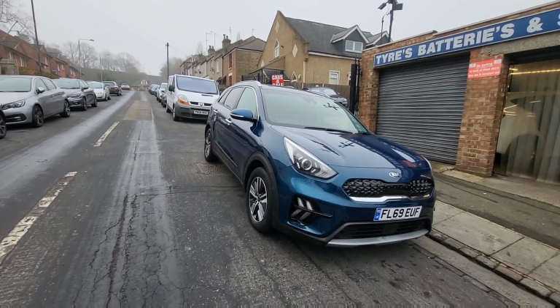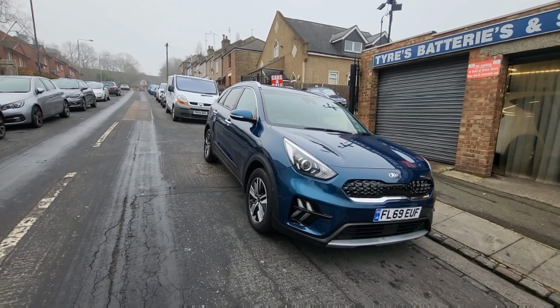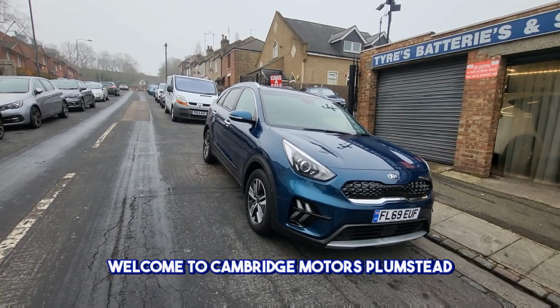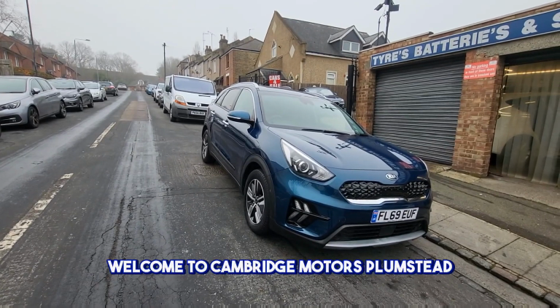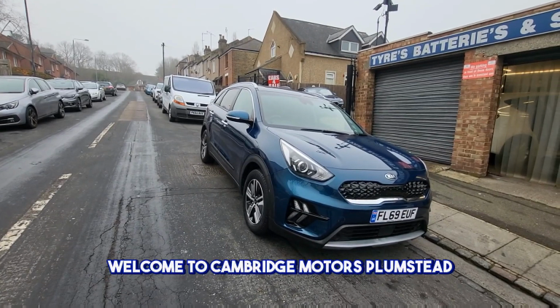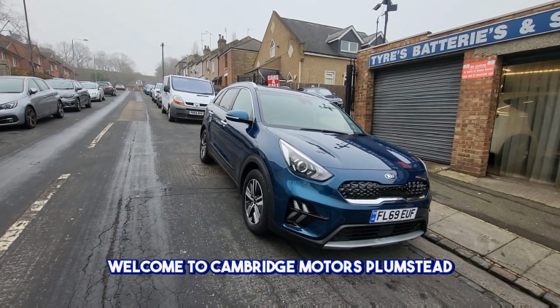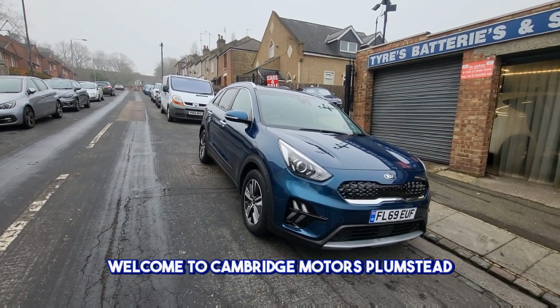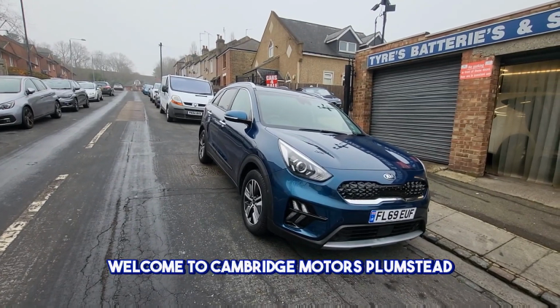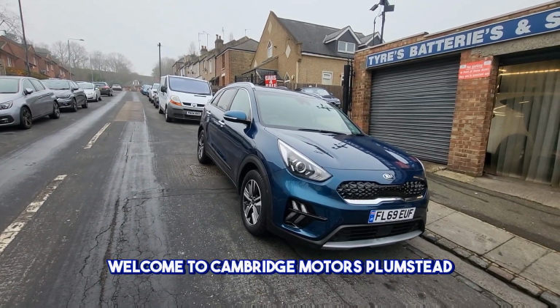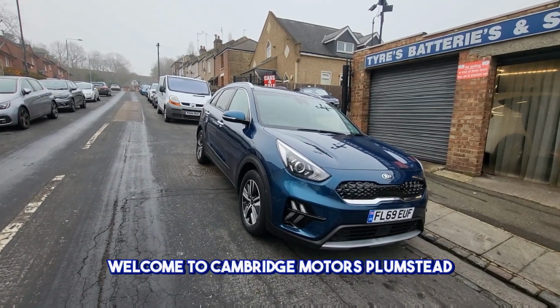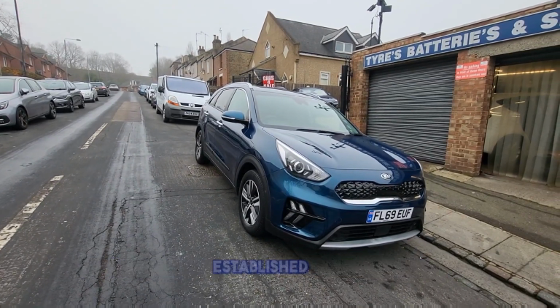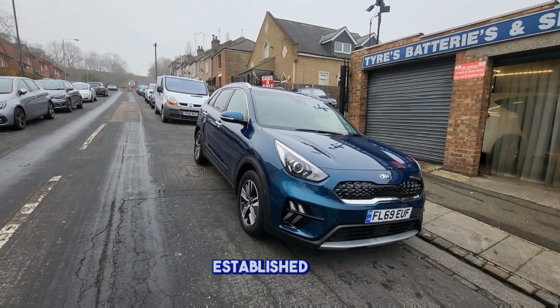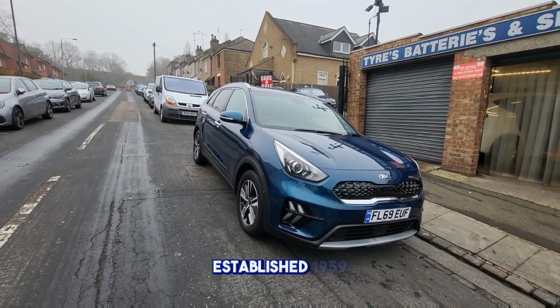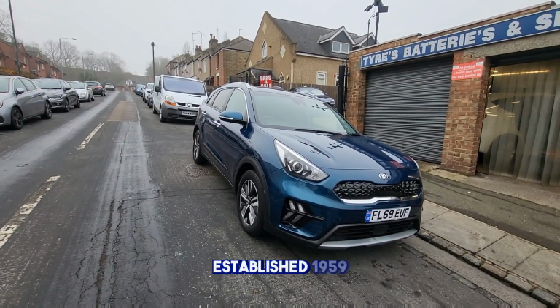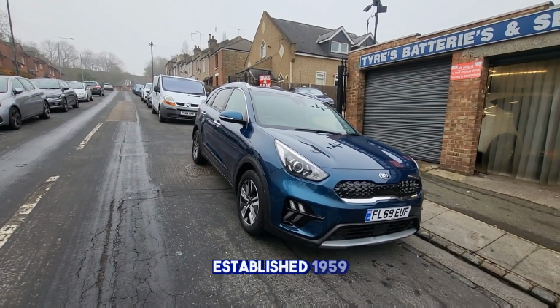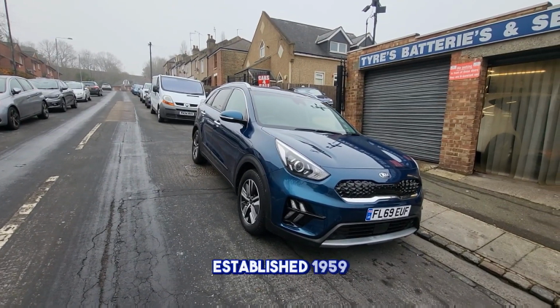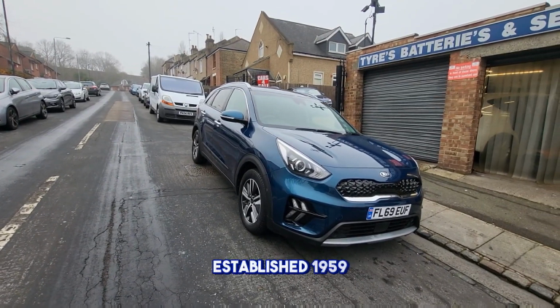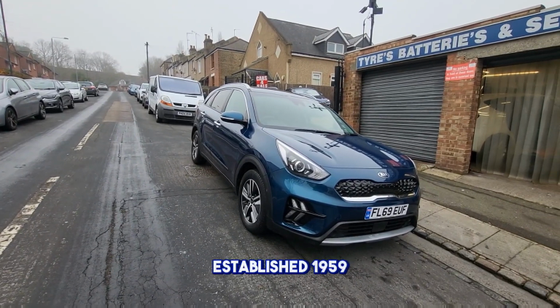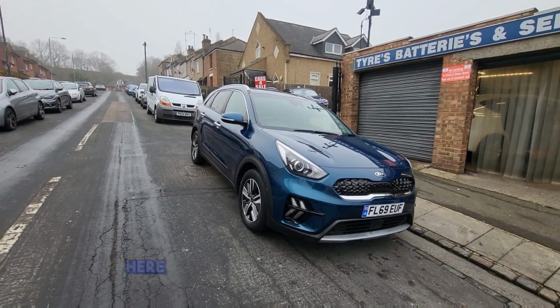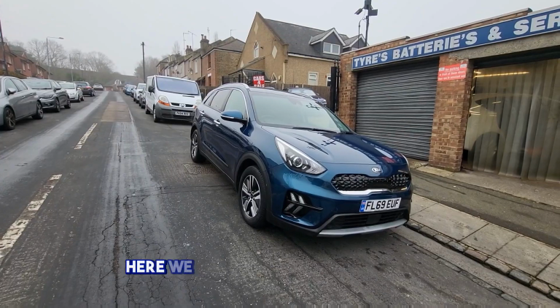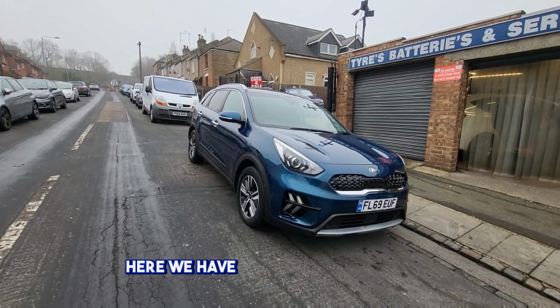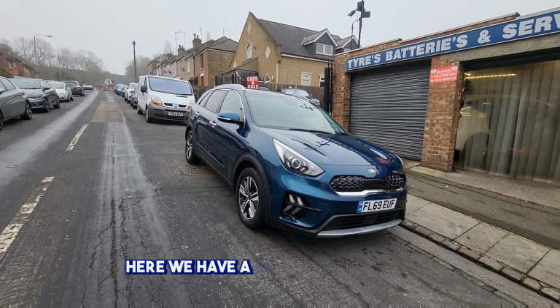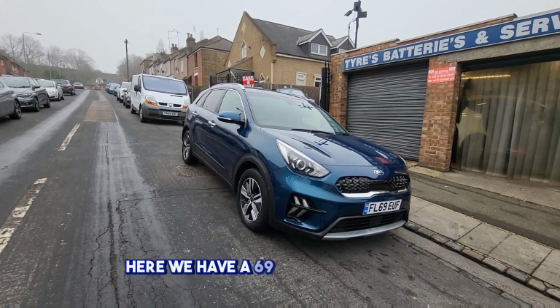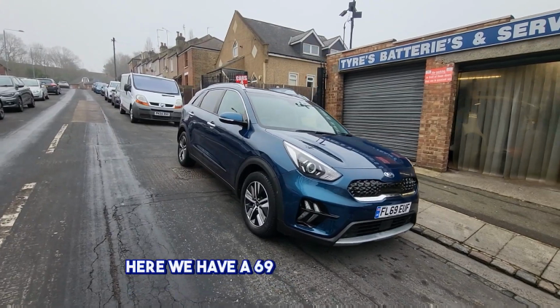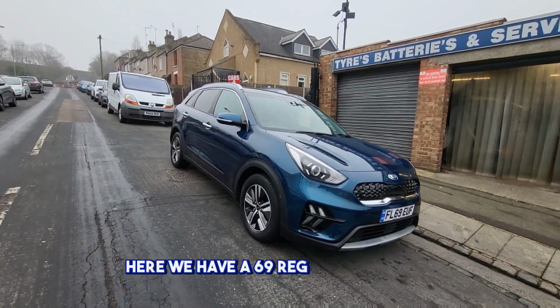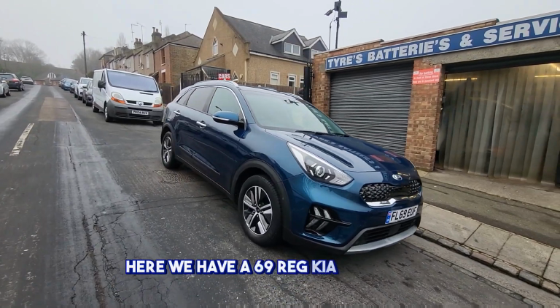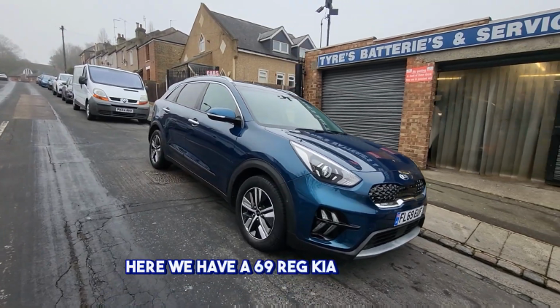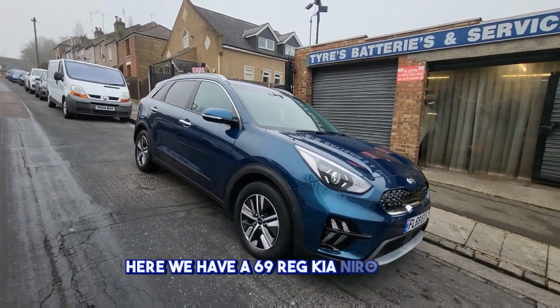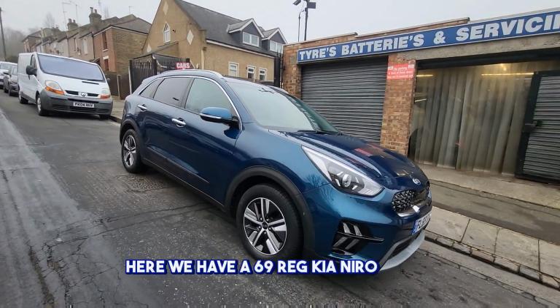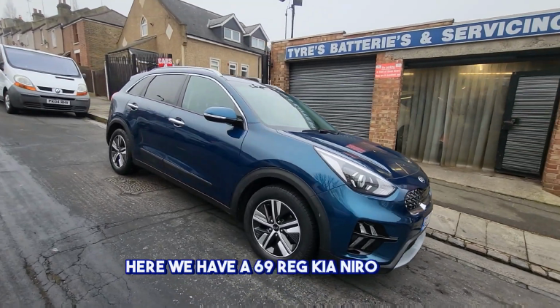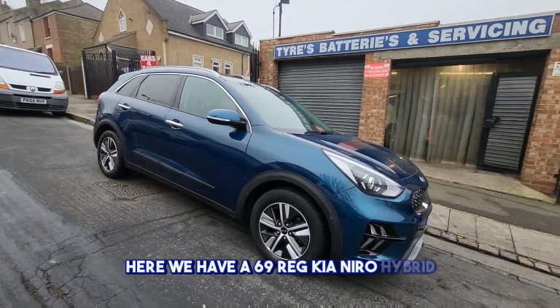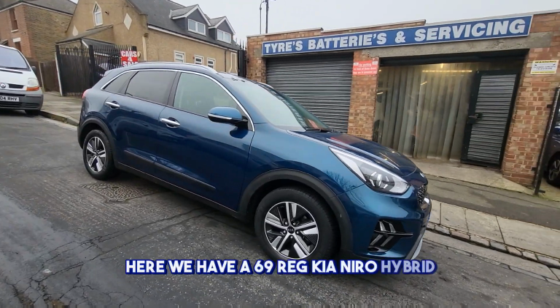Welcome to Cambridge Motors Plumstead, established 1959. Here we have a 69 Reg Kia Niro Hybrid.